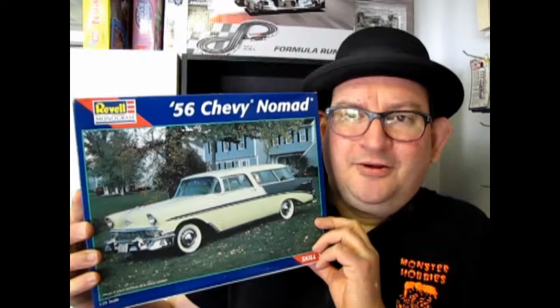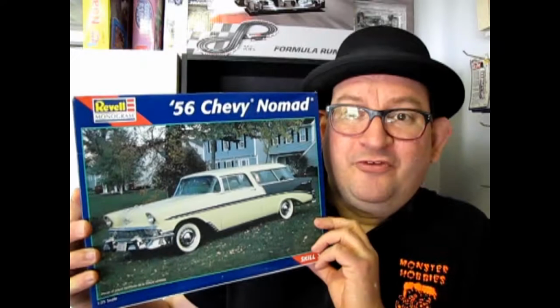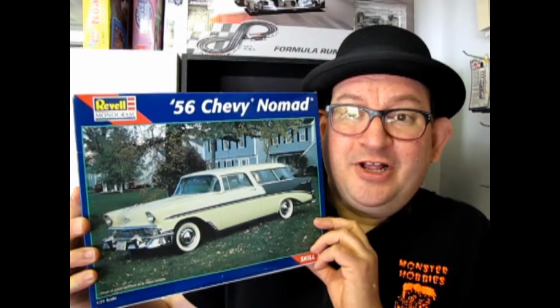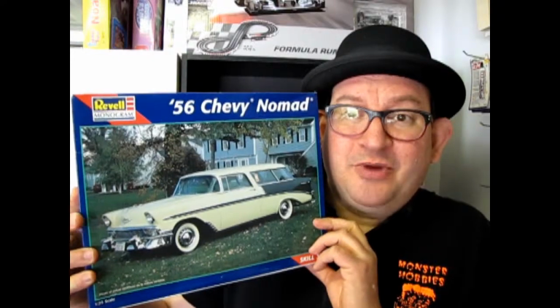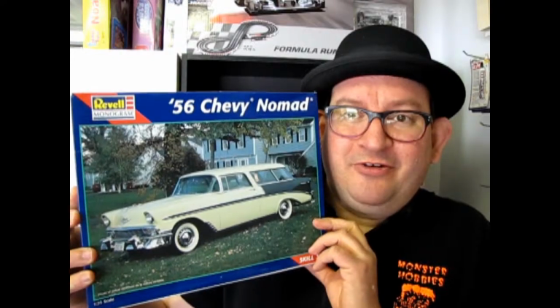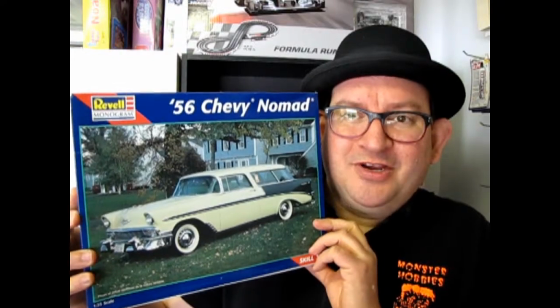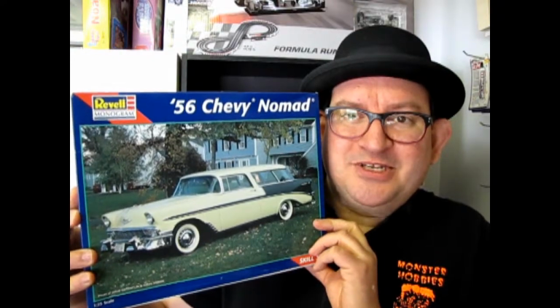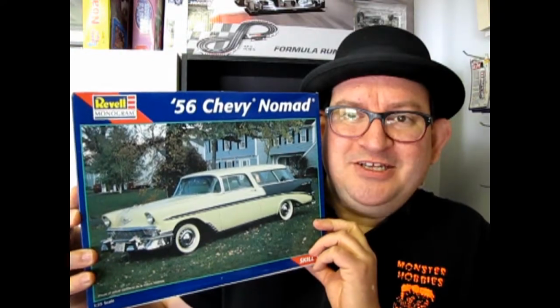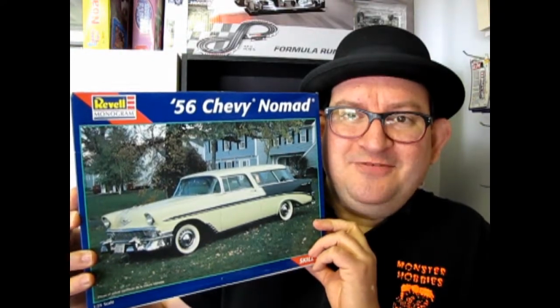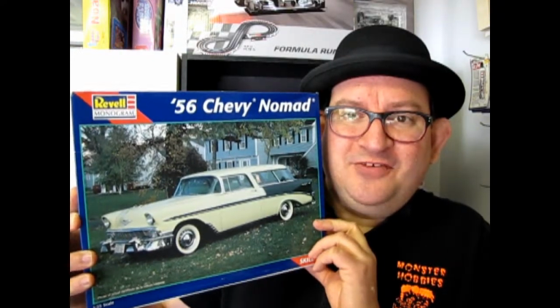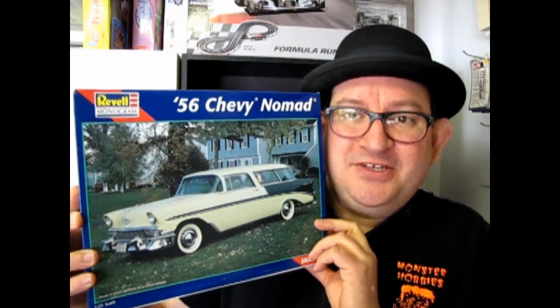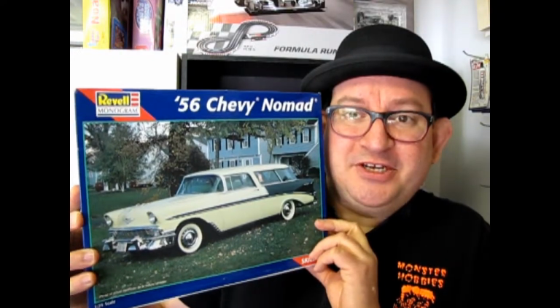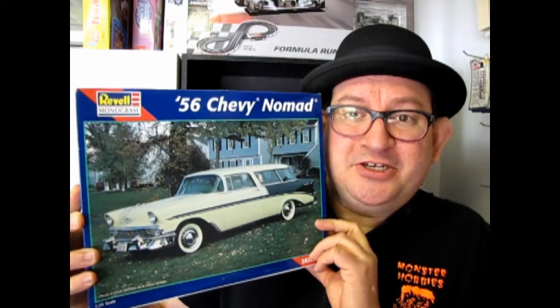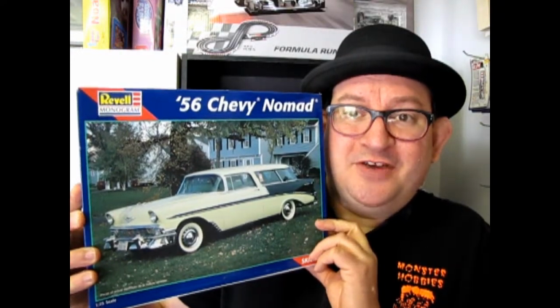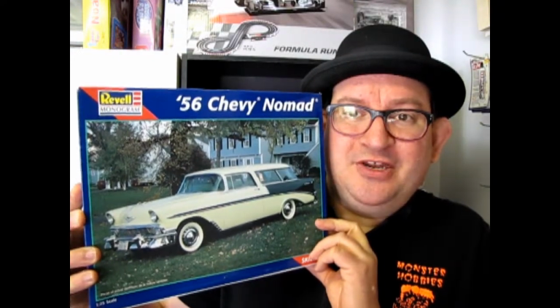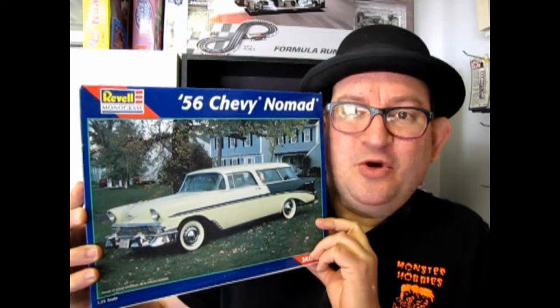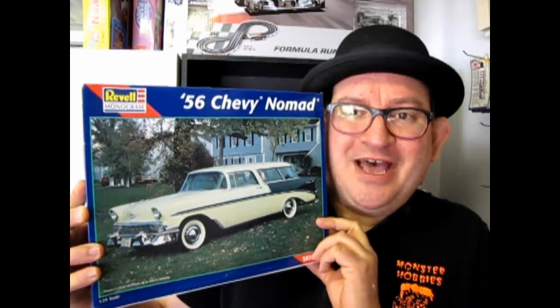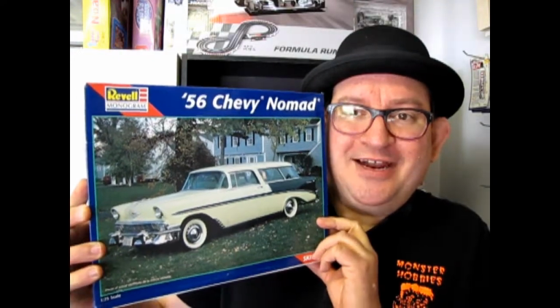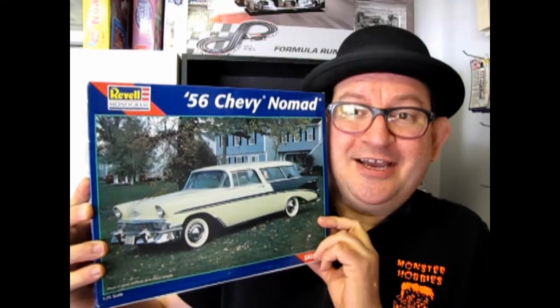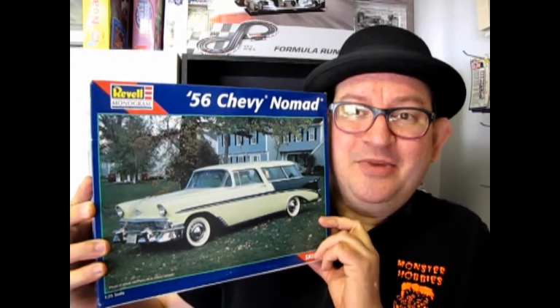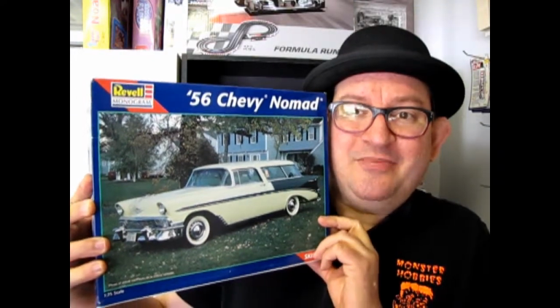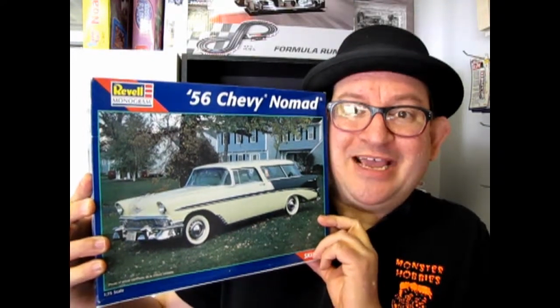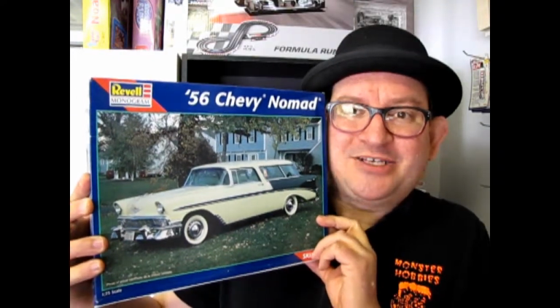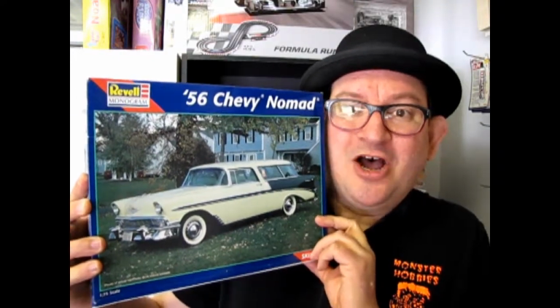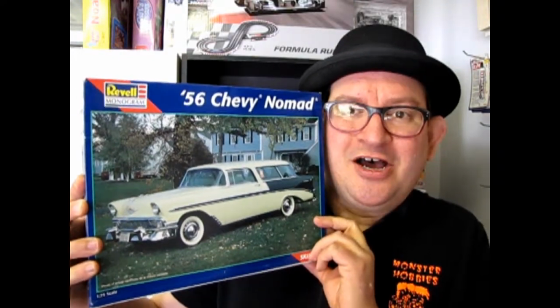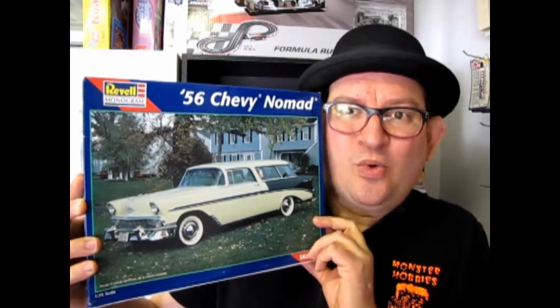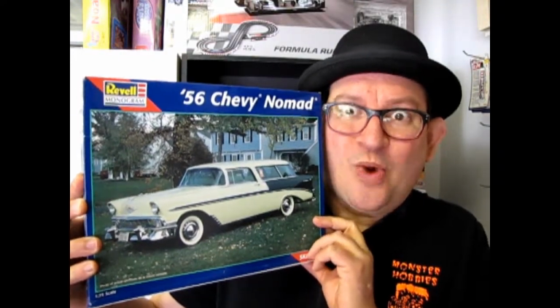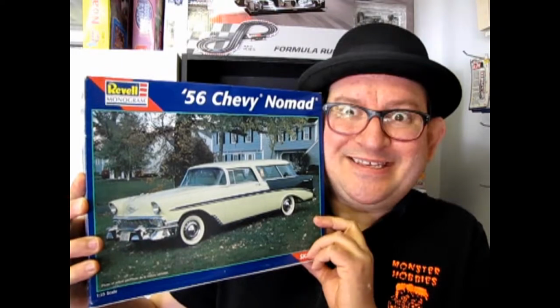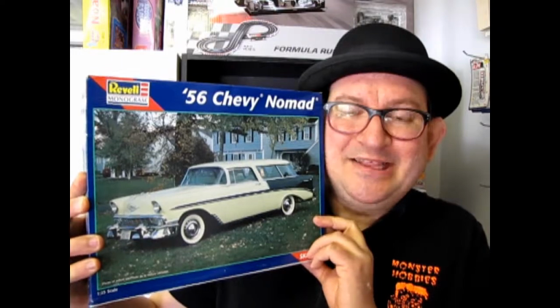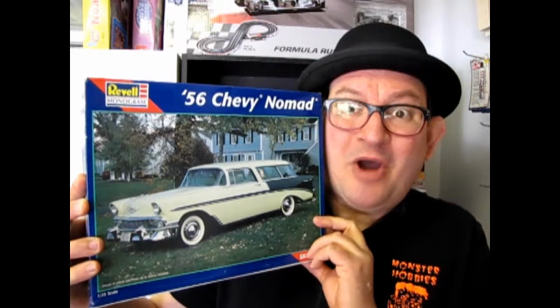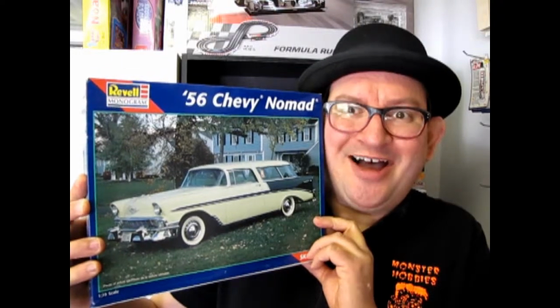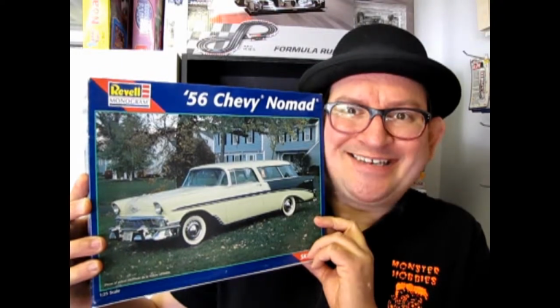Revell Monogram's 1956 Chevy Nomad, coming up next on What's in the Box?